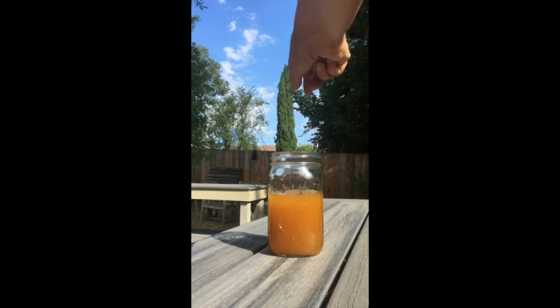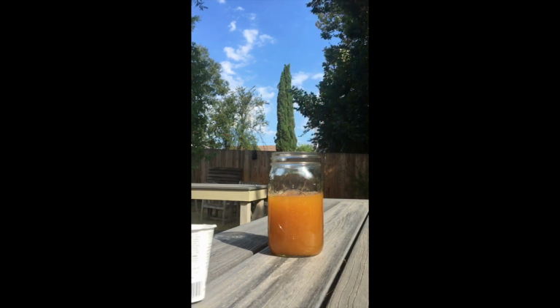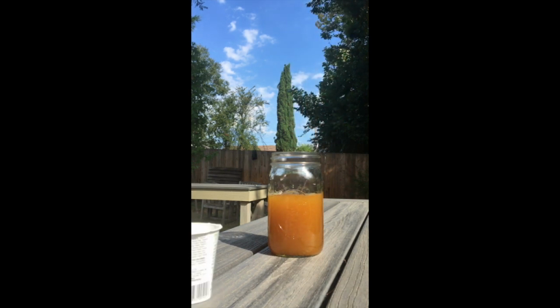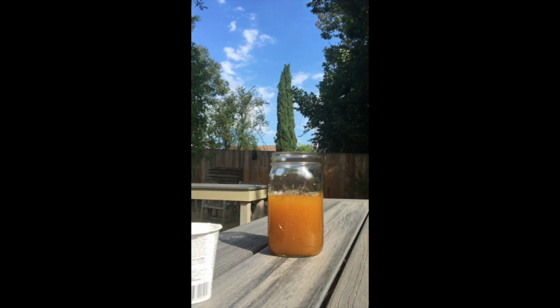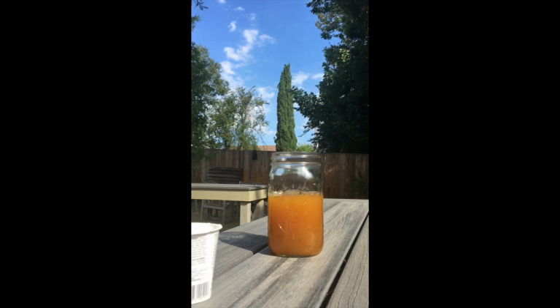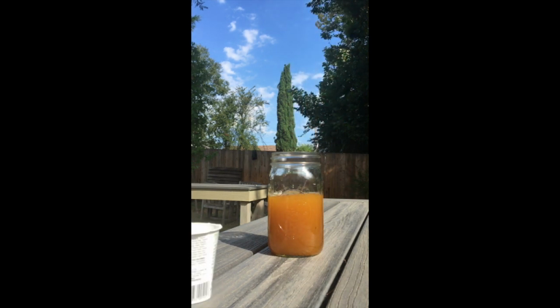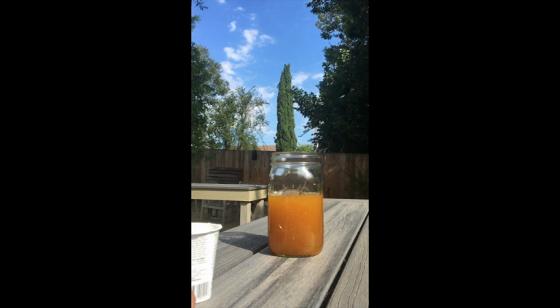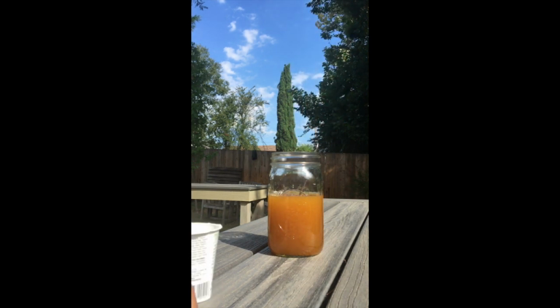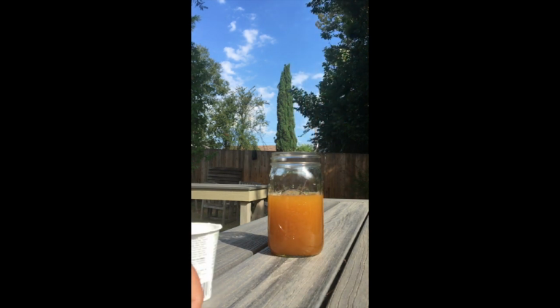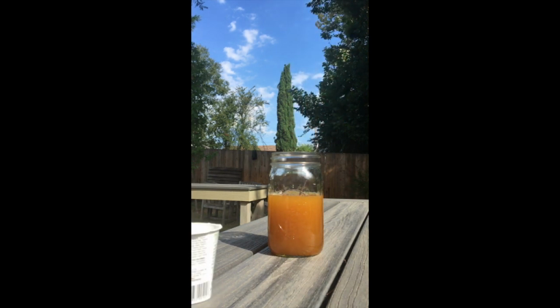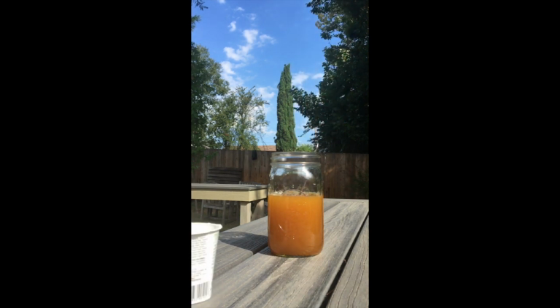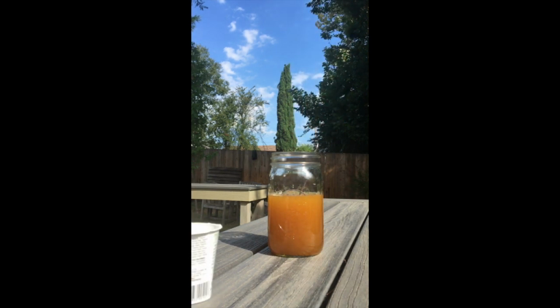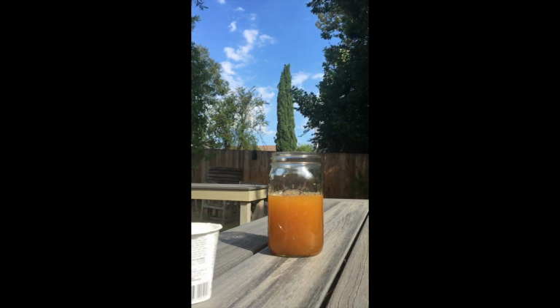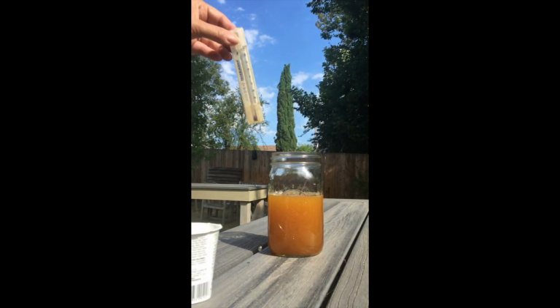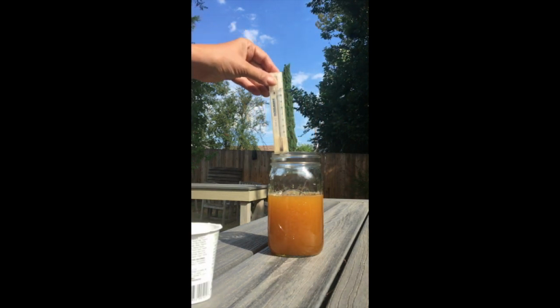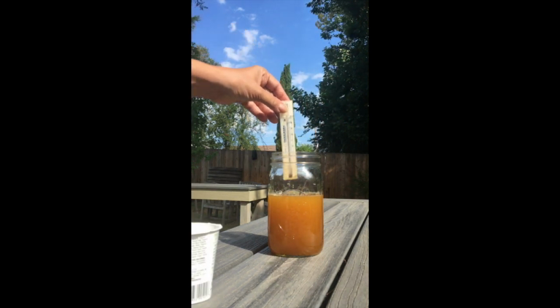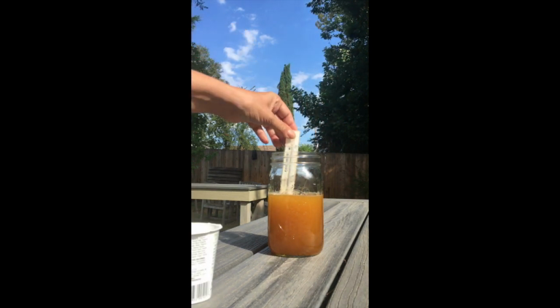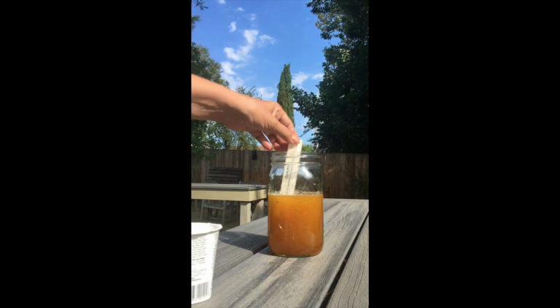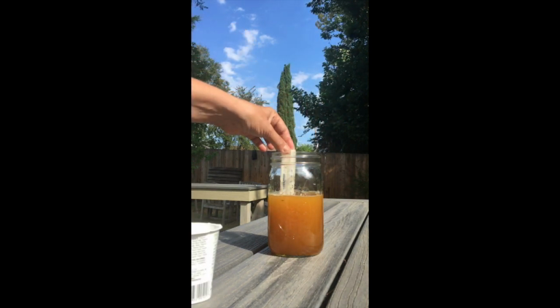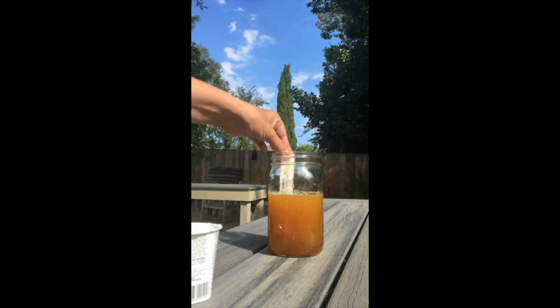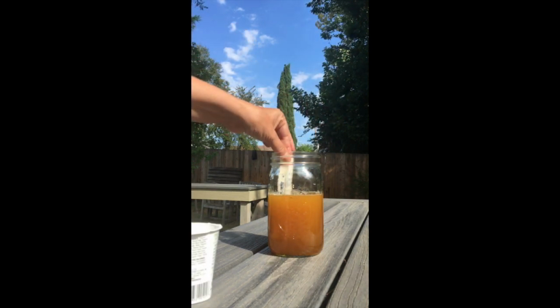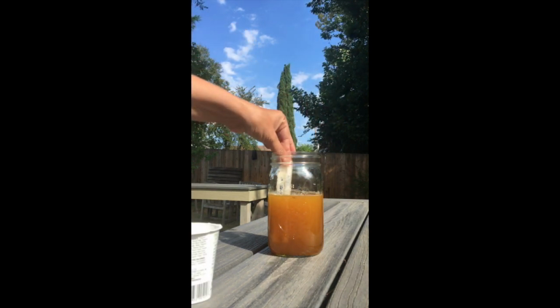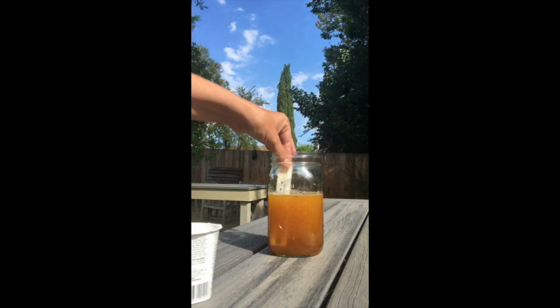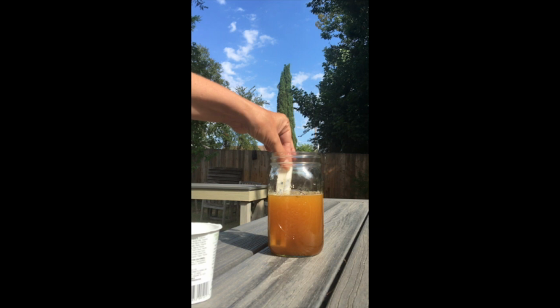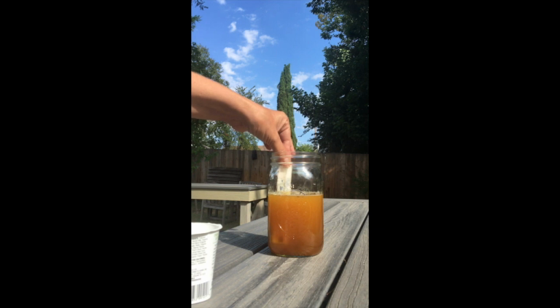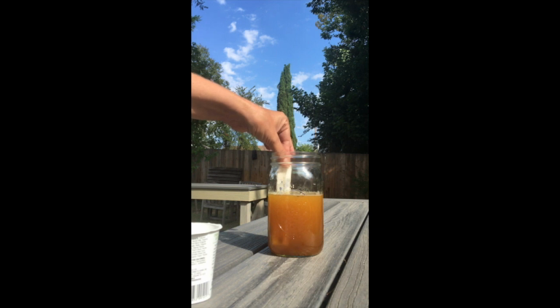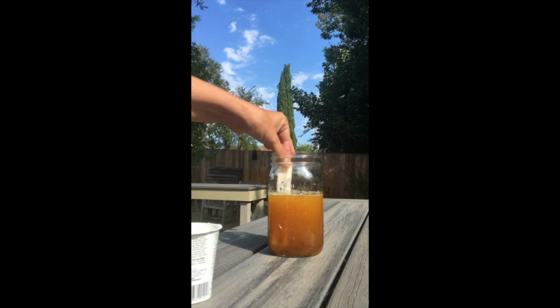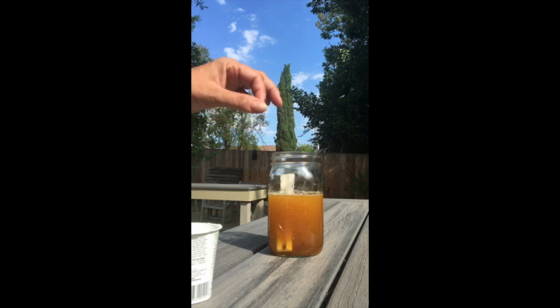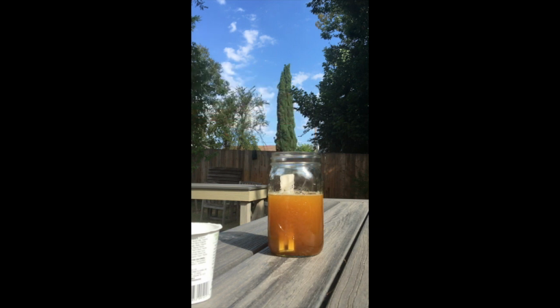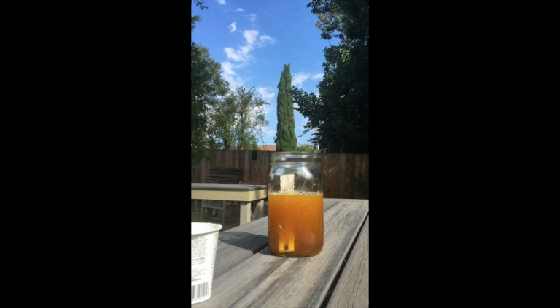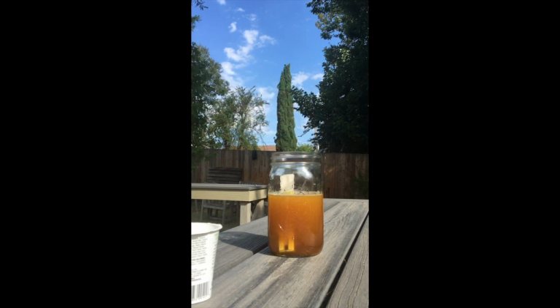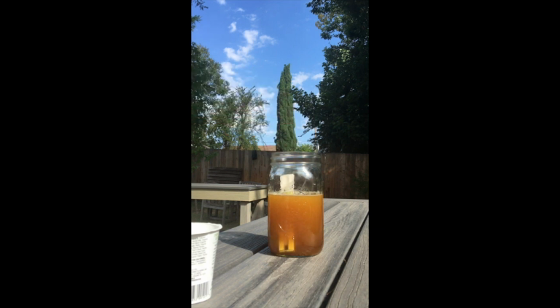Measure the temperature. It should be around 30 degrees, which is 86 Fahrenheit.